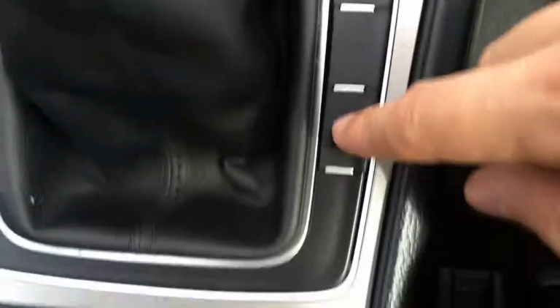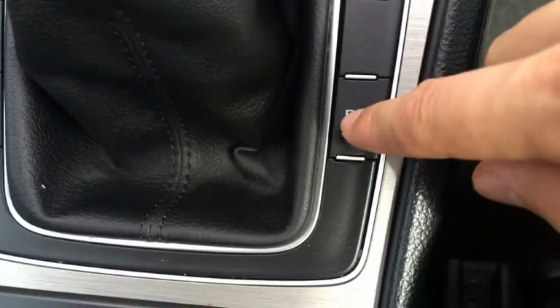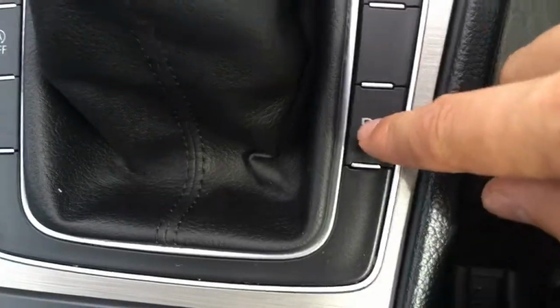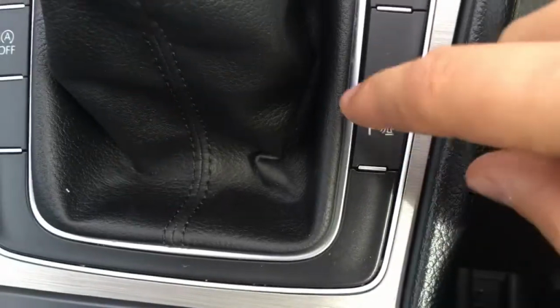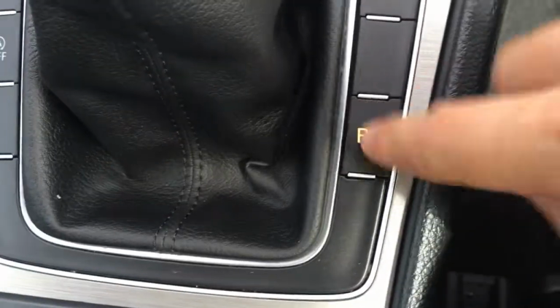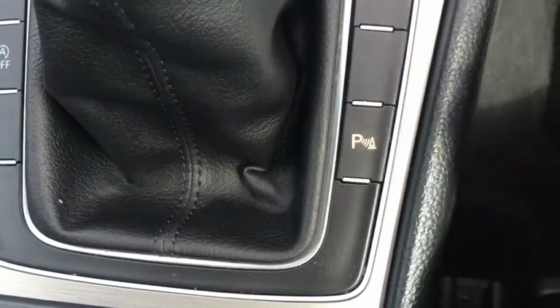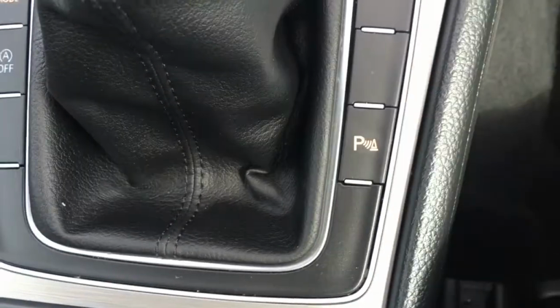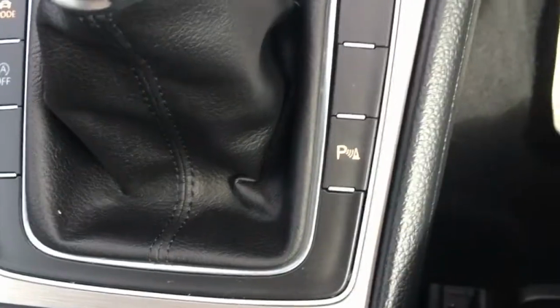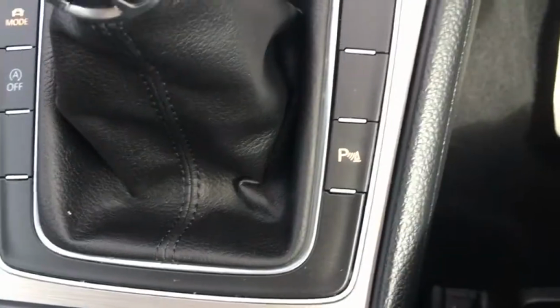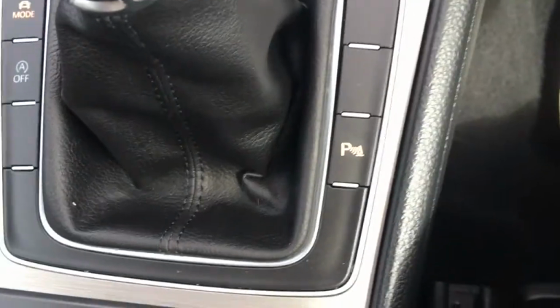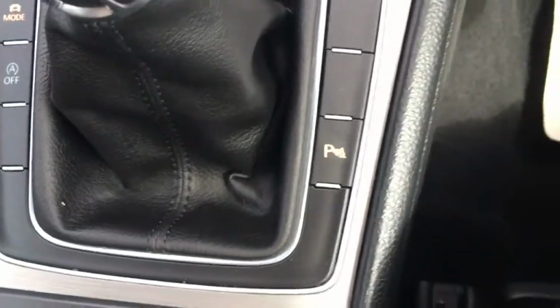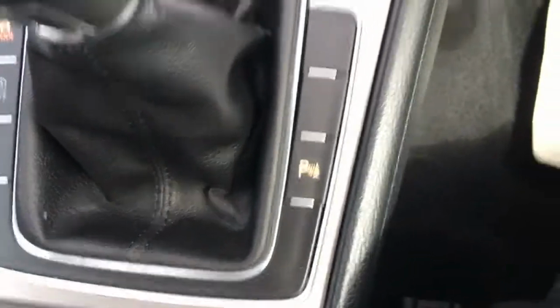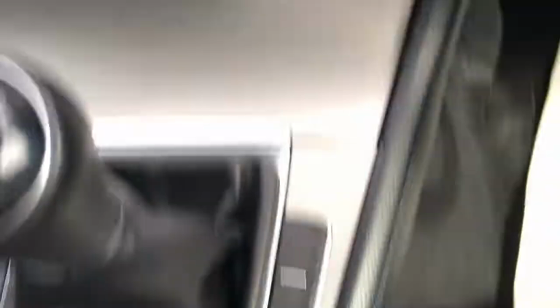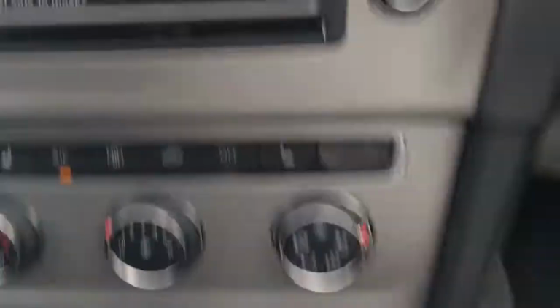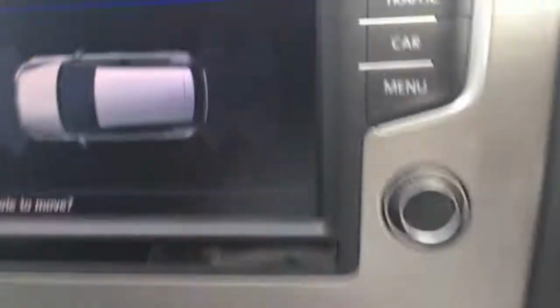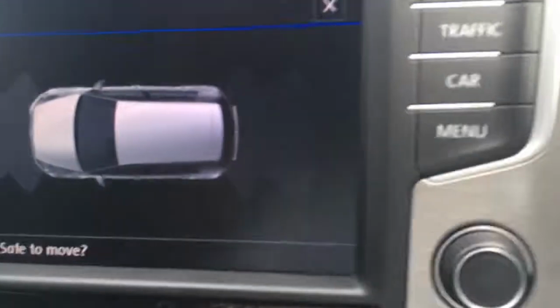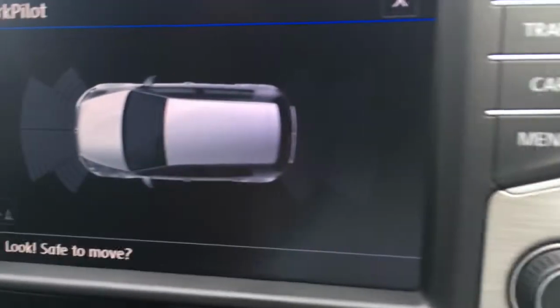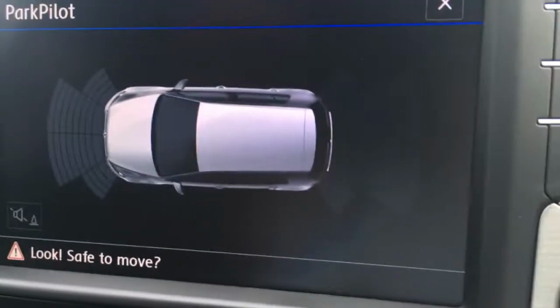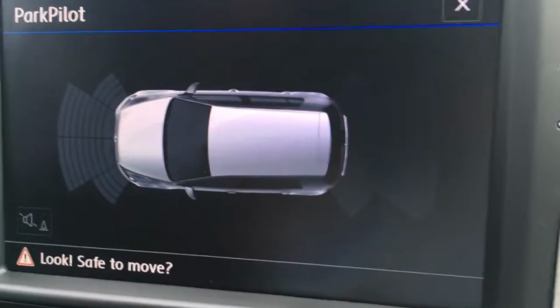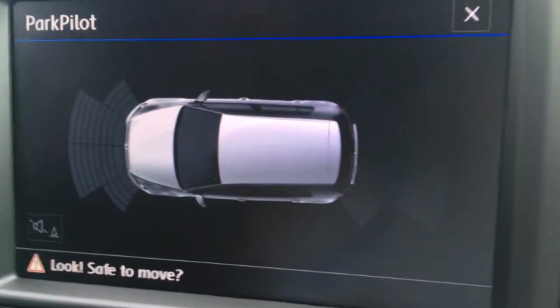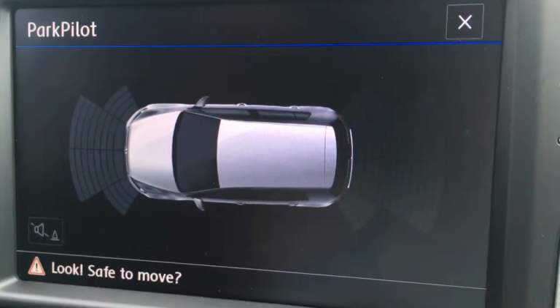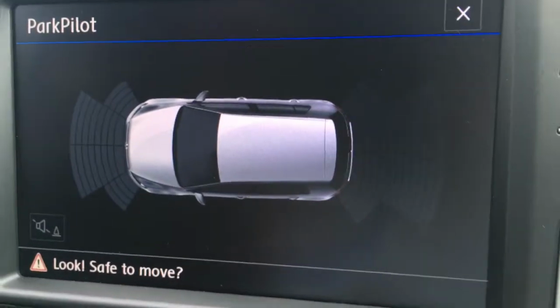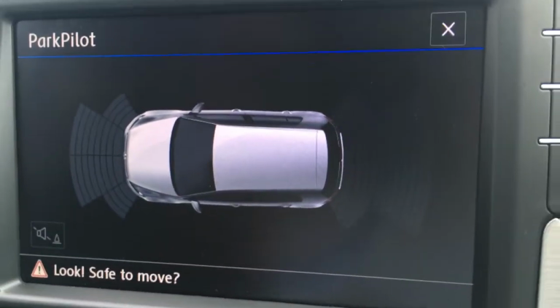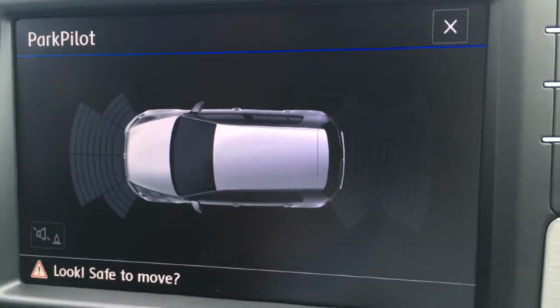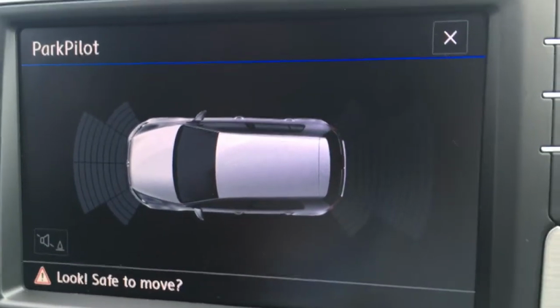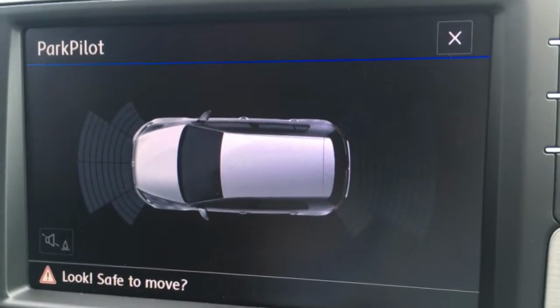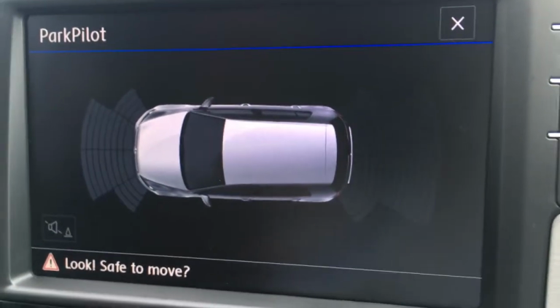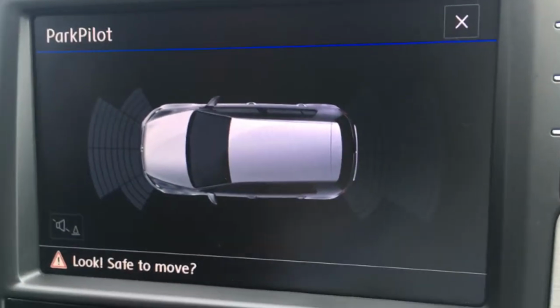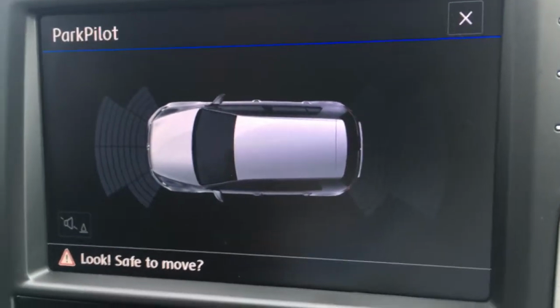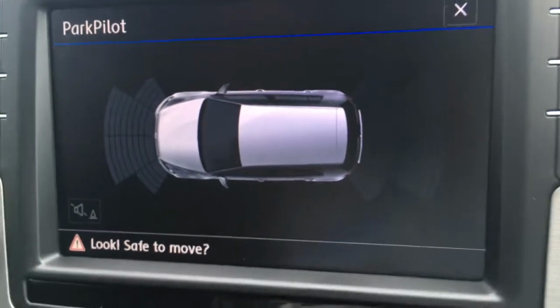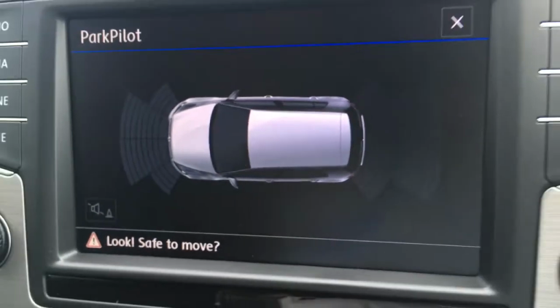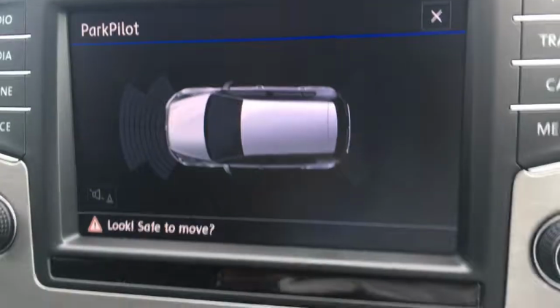If I hit this button, the parking sensors turn on. We've got front and rear just to make life easier in the car park.